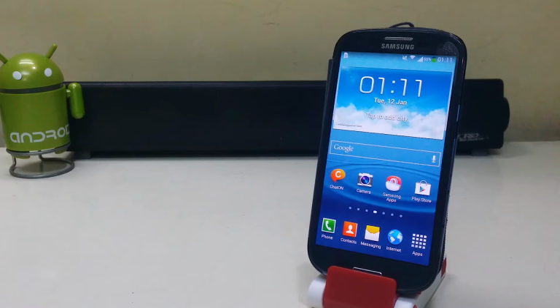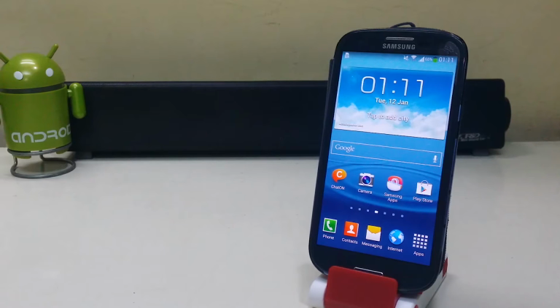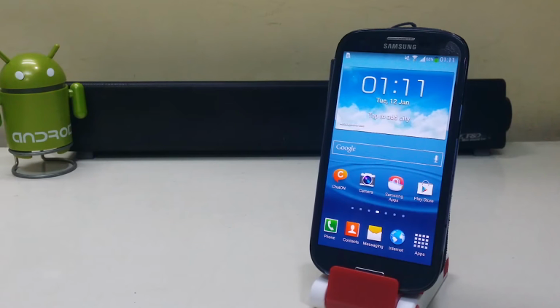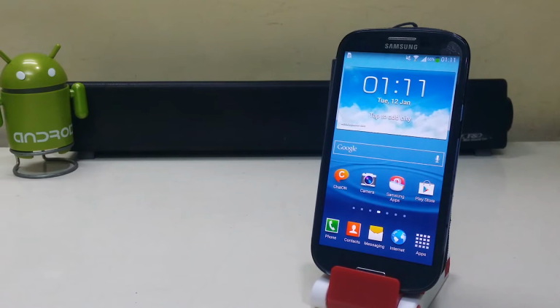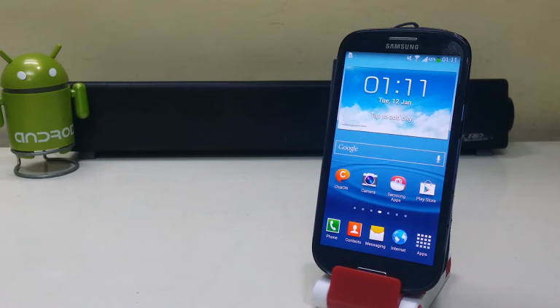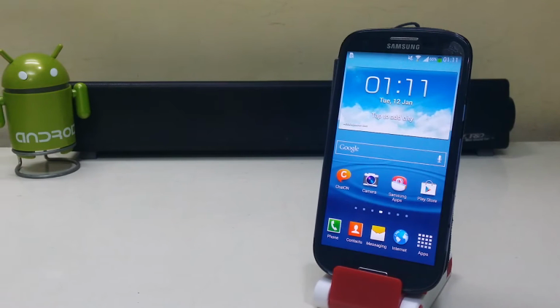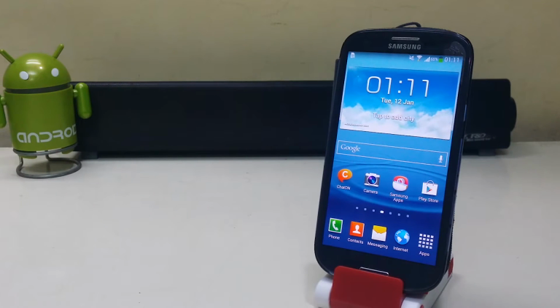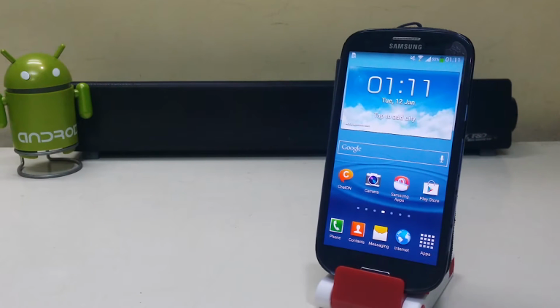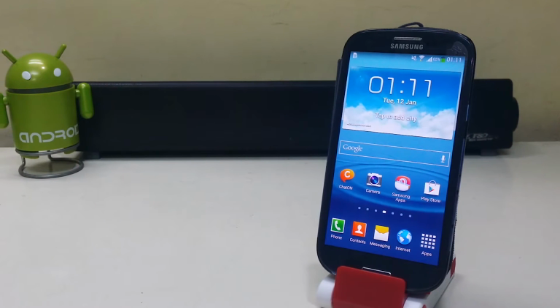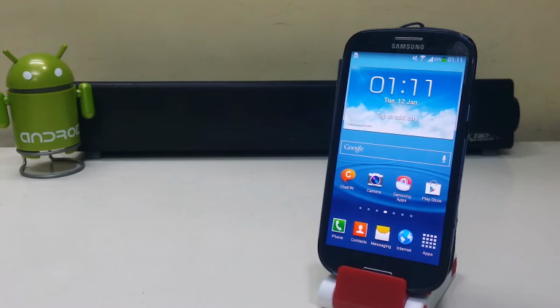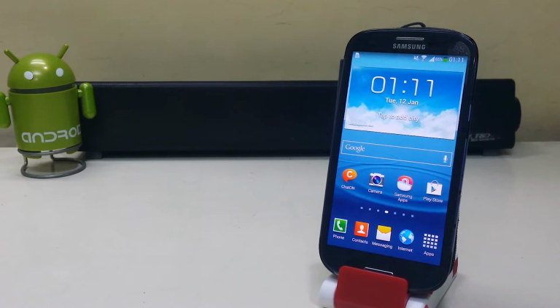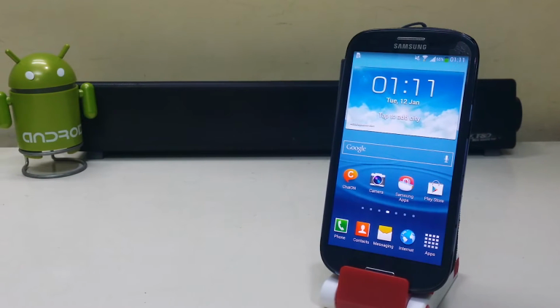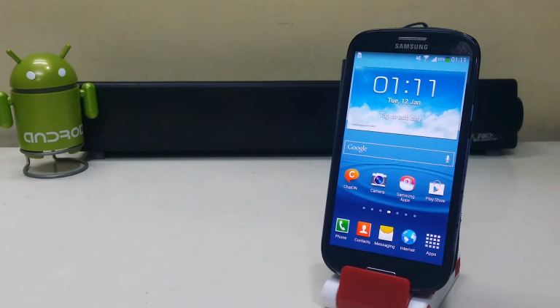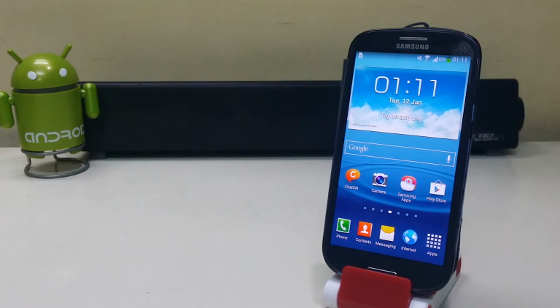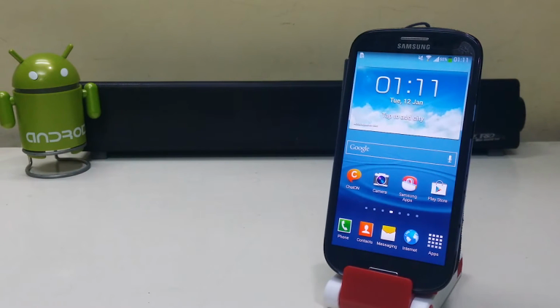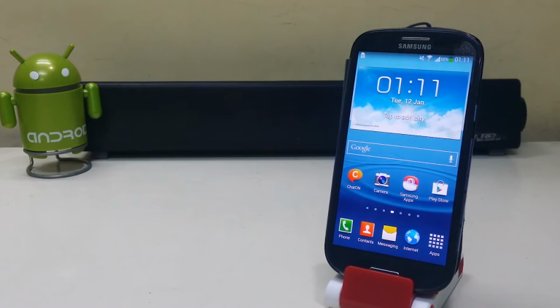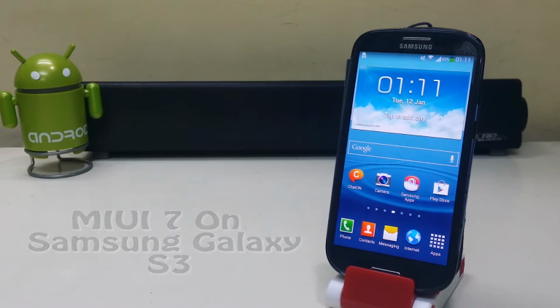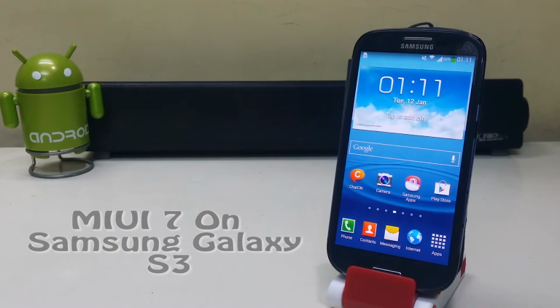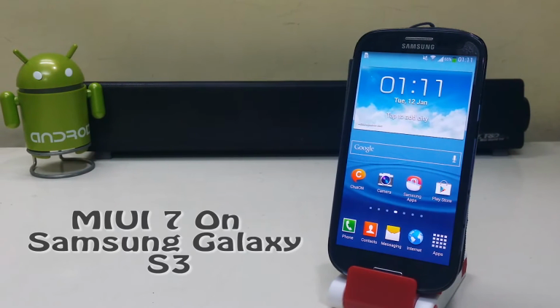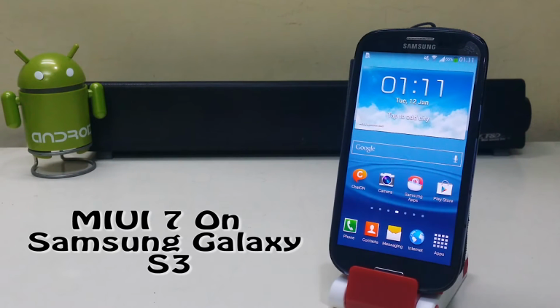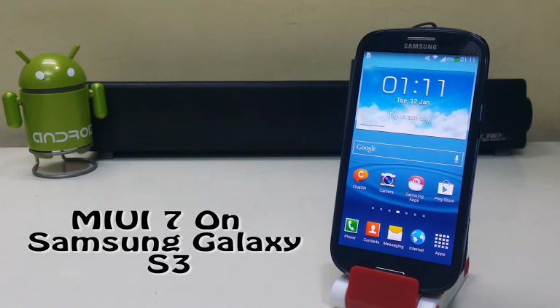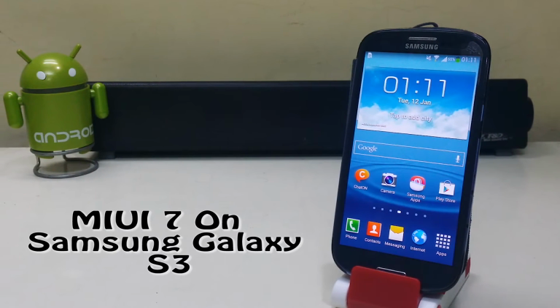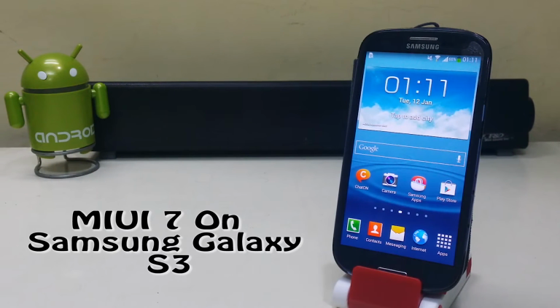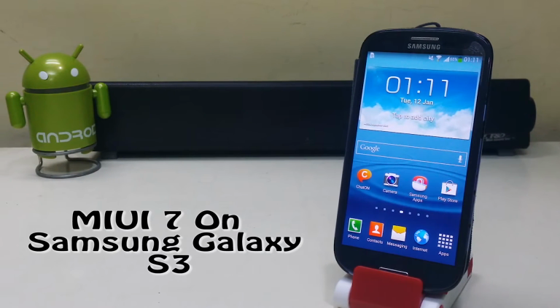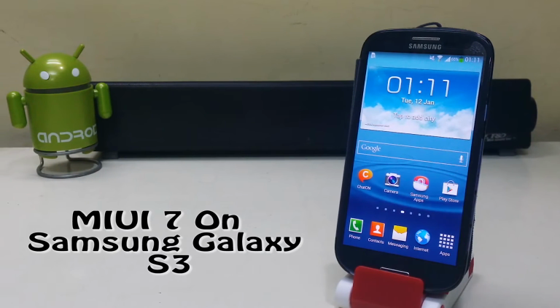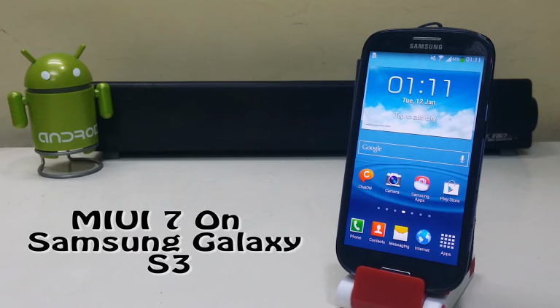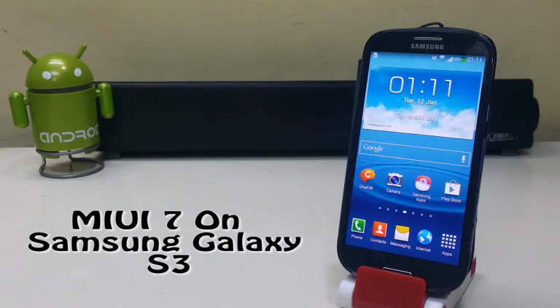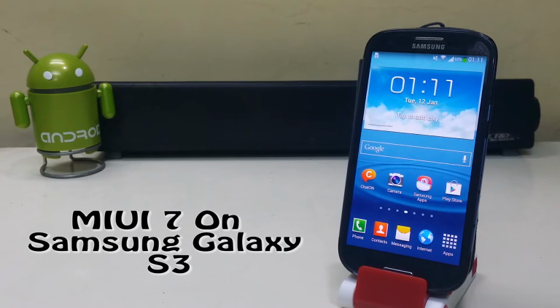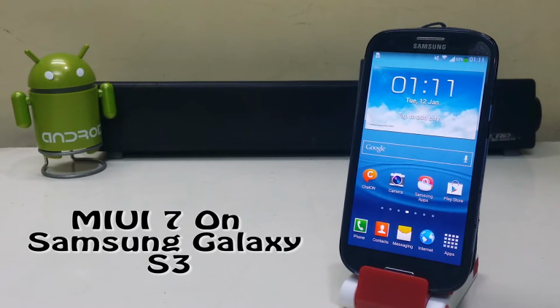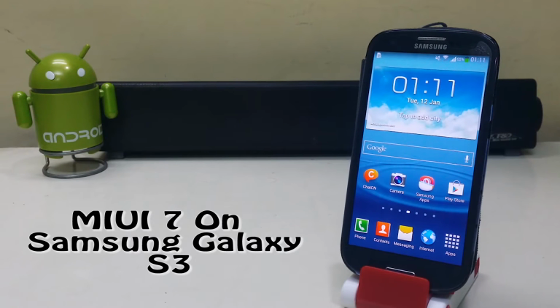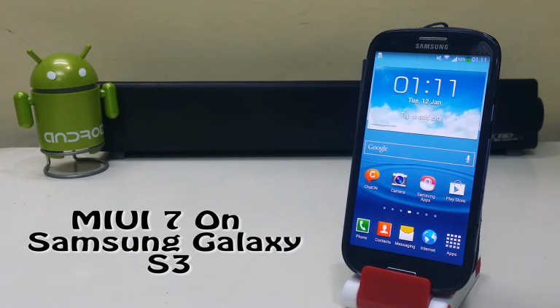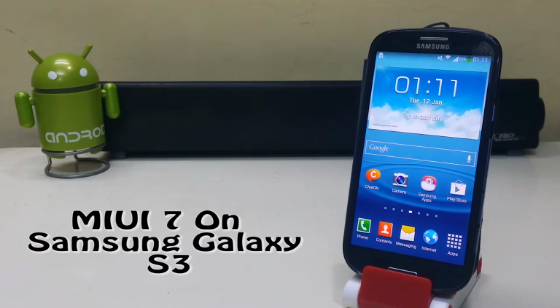Hi guys, so today we're gonna install MIUI 7 on the Samsung Galaxy S3.